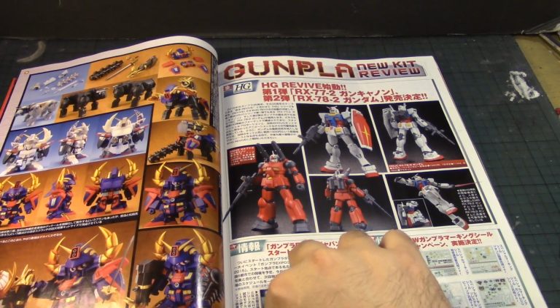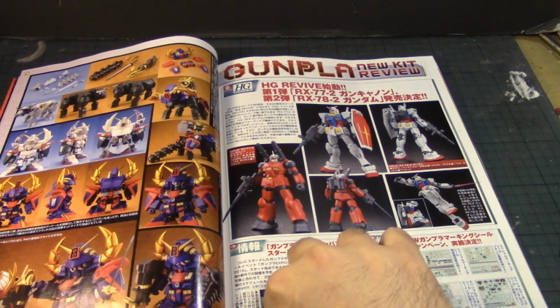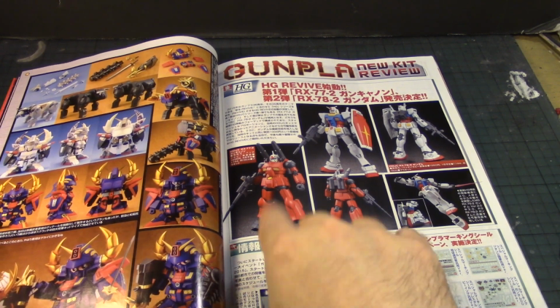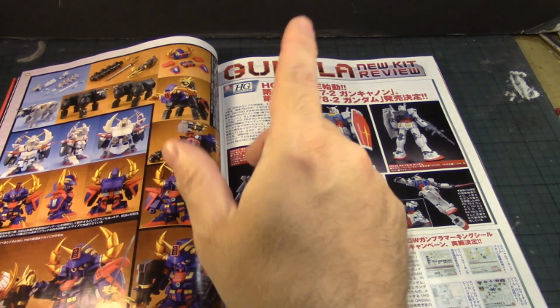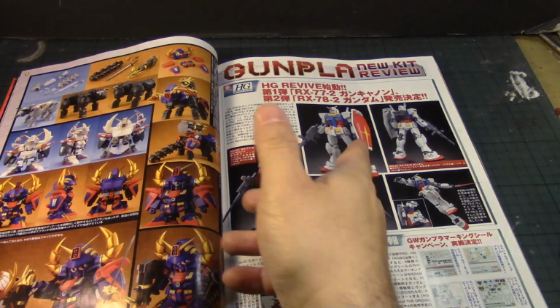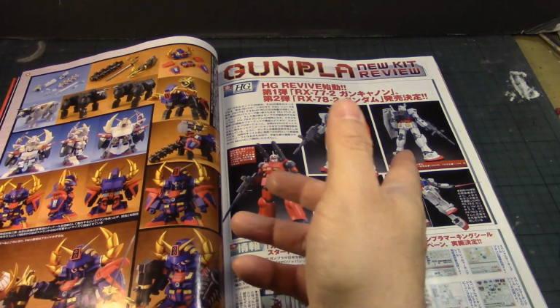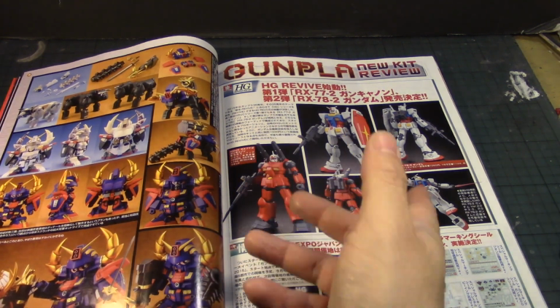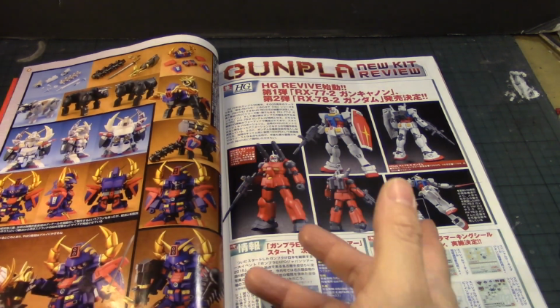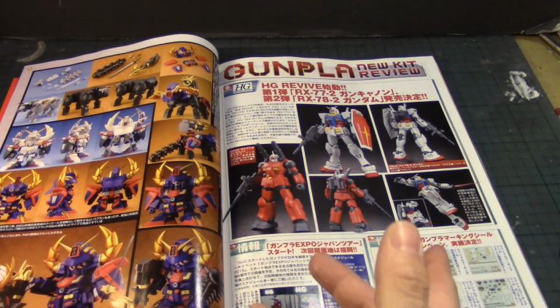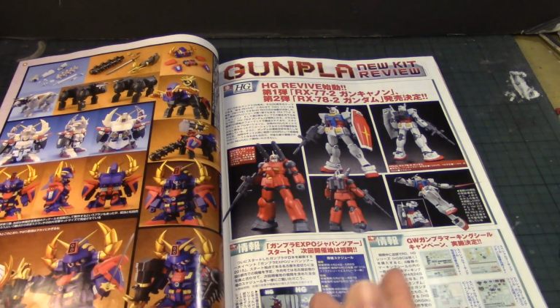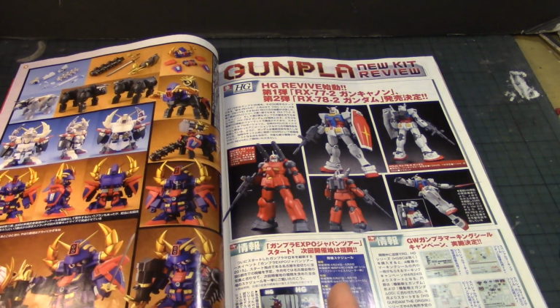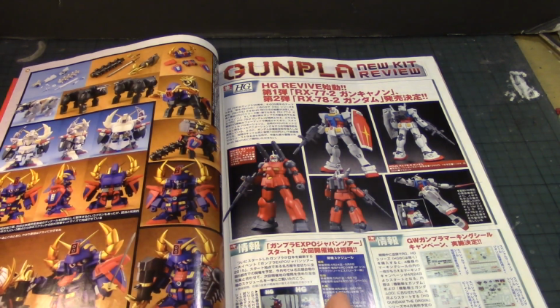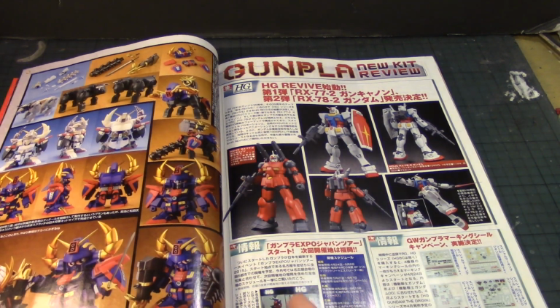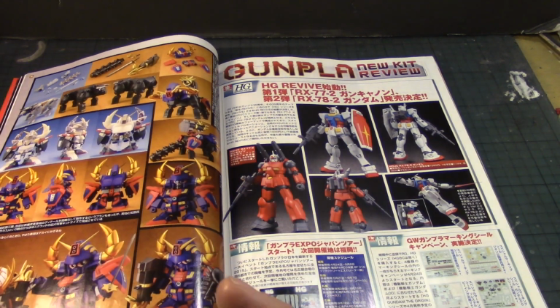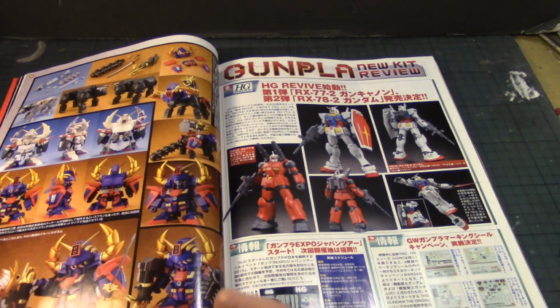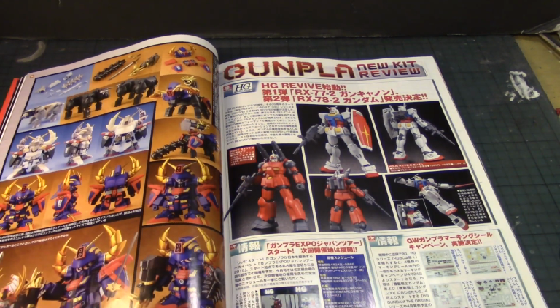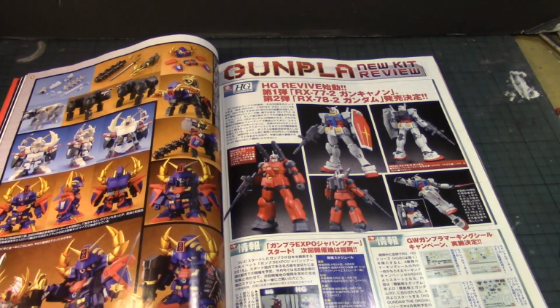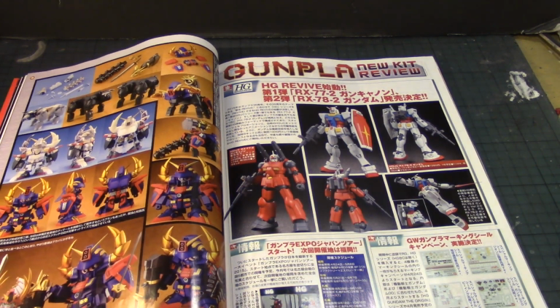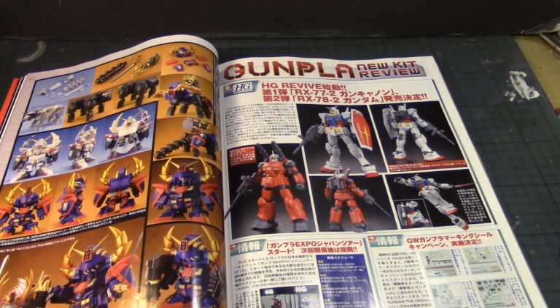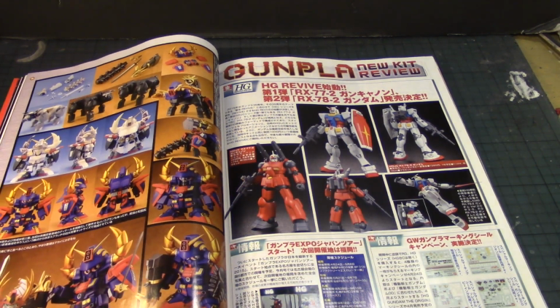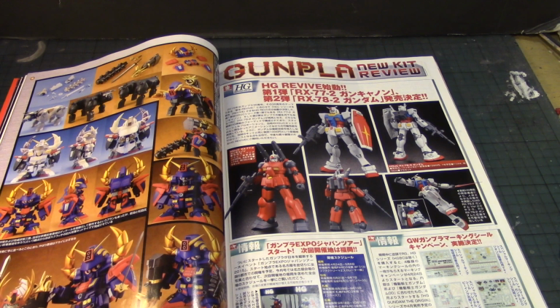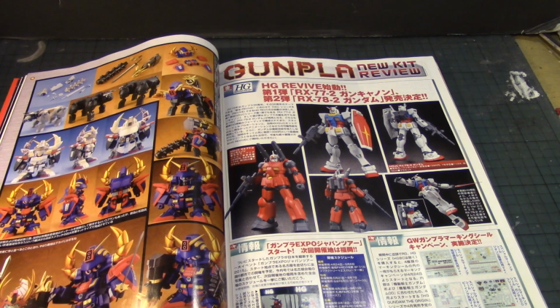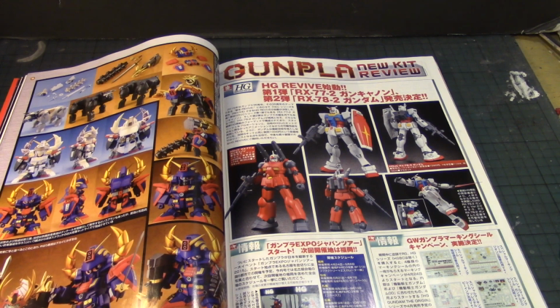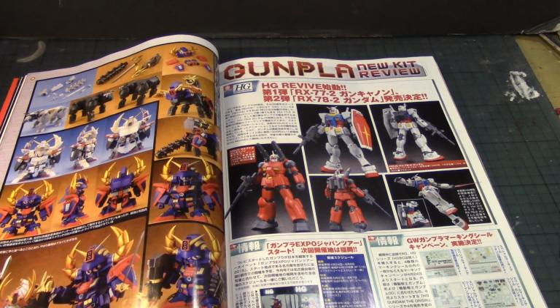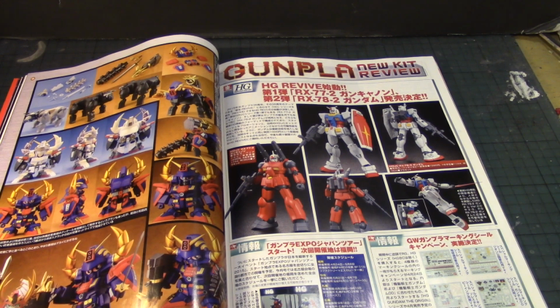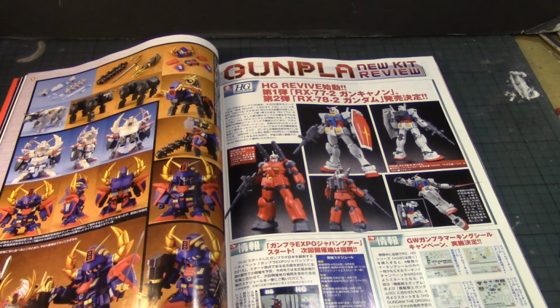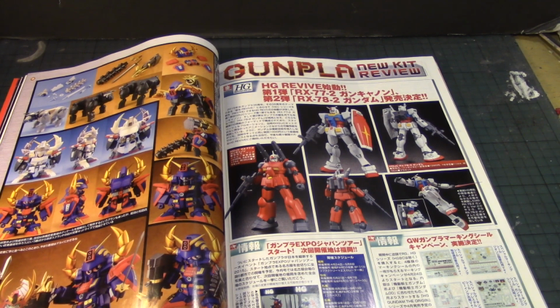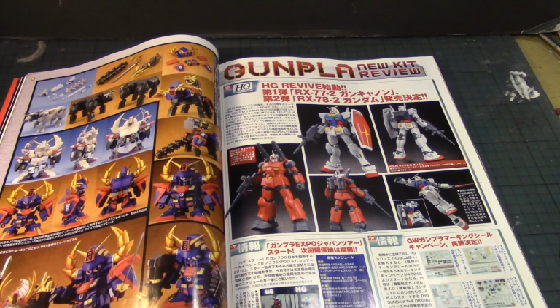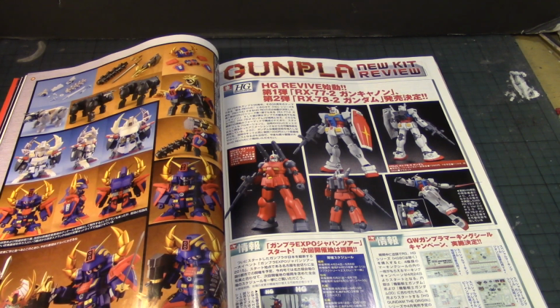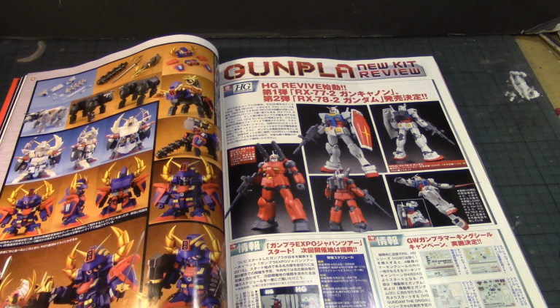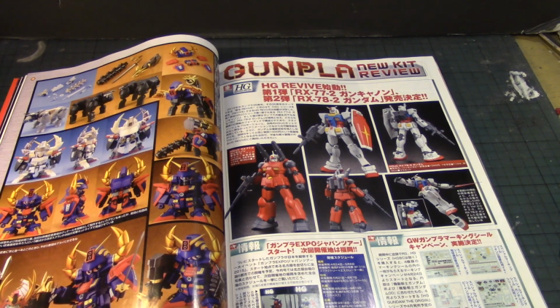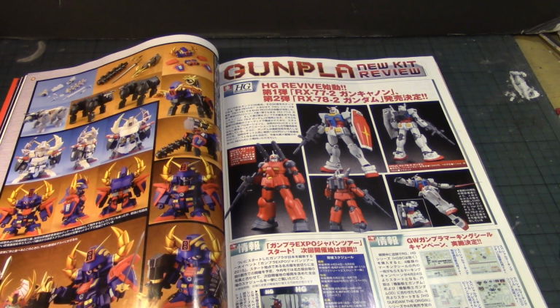Then we have an SD Musai Psycho Gundam for the SD fans out there, which you can actually make some transformations with — and there's a bigger one. Wow.